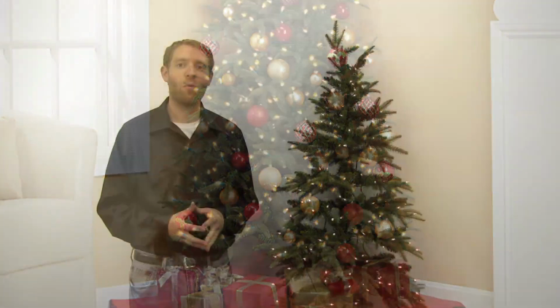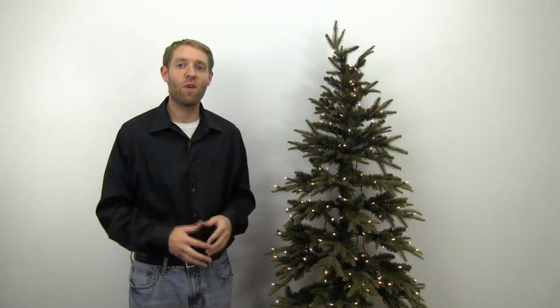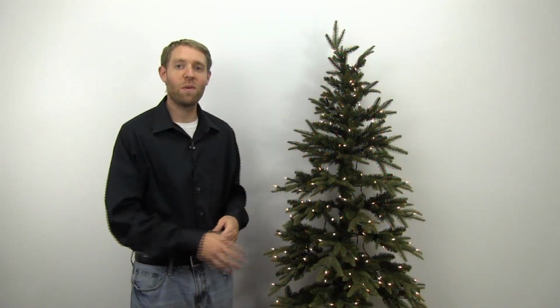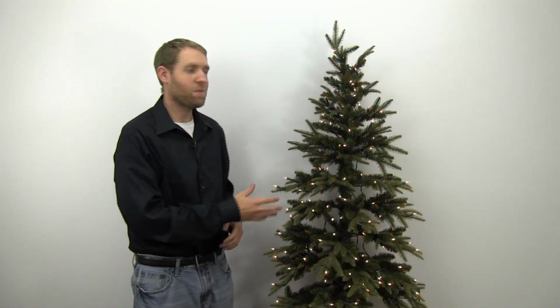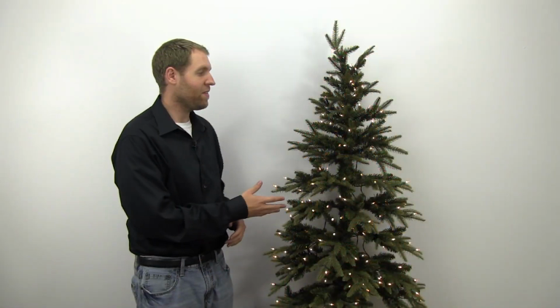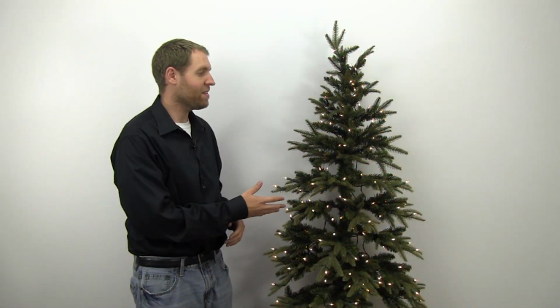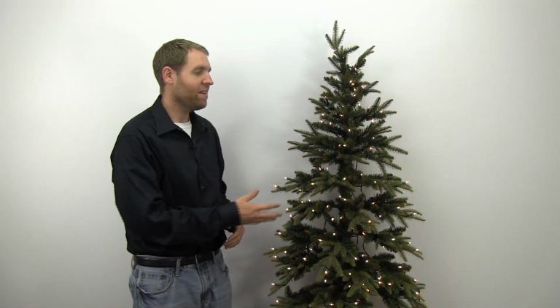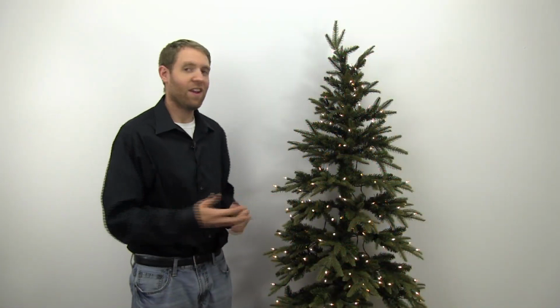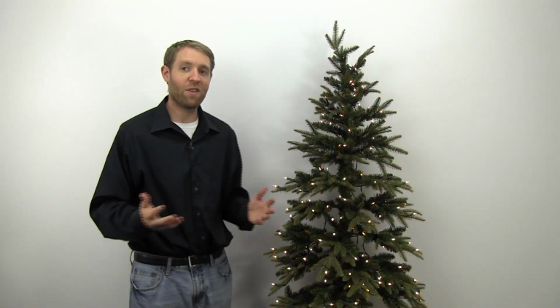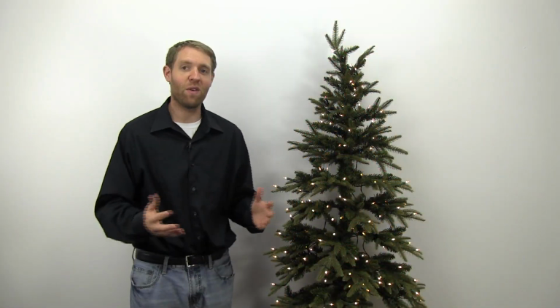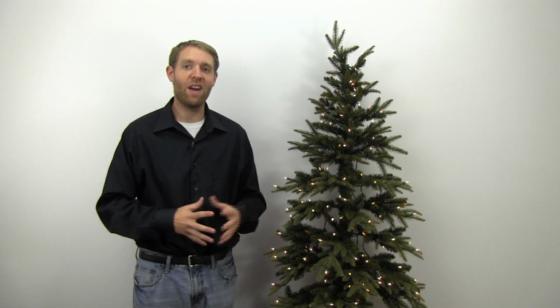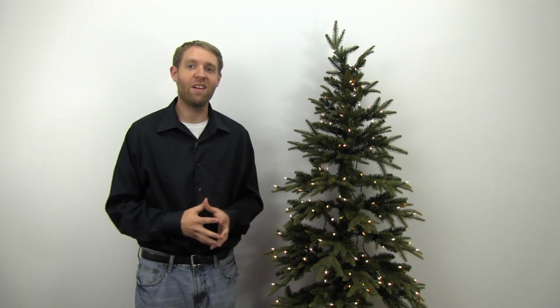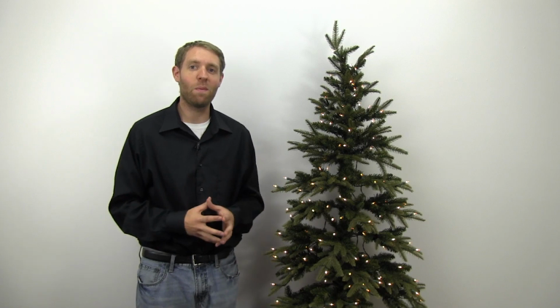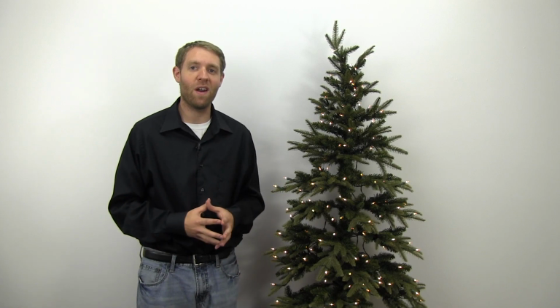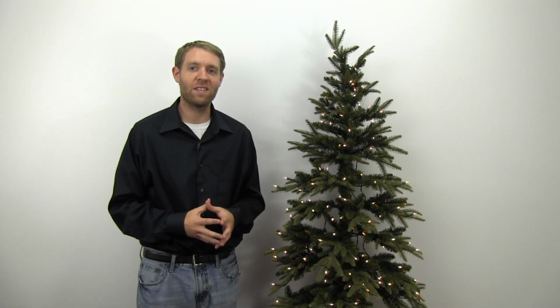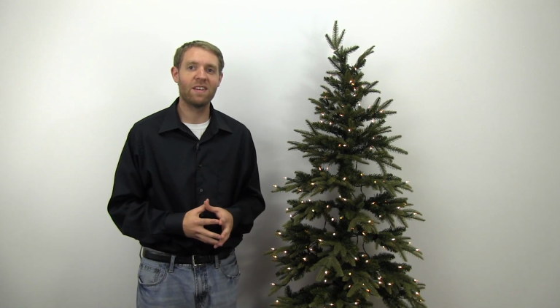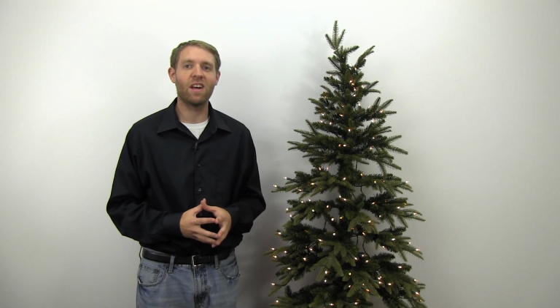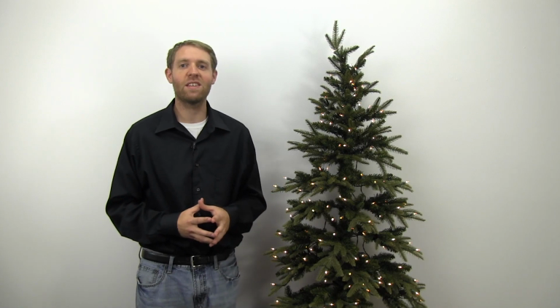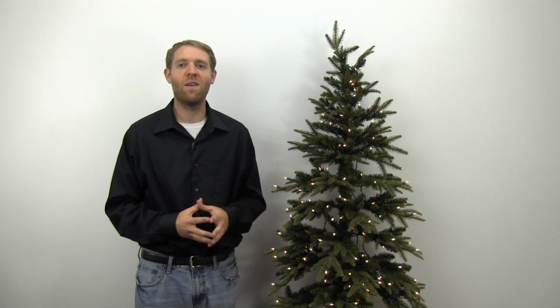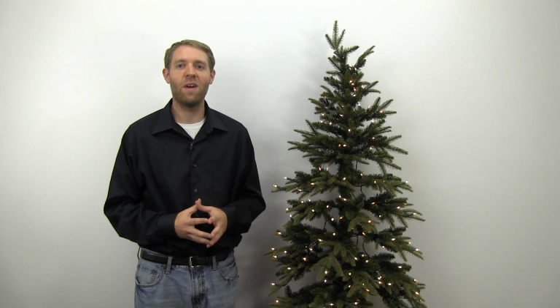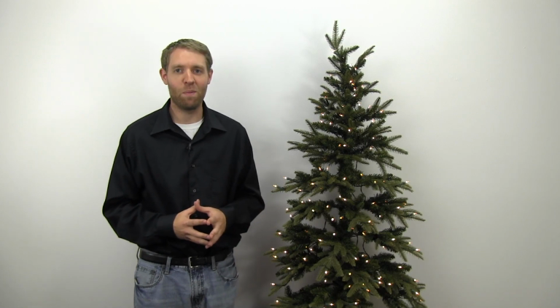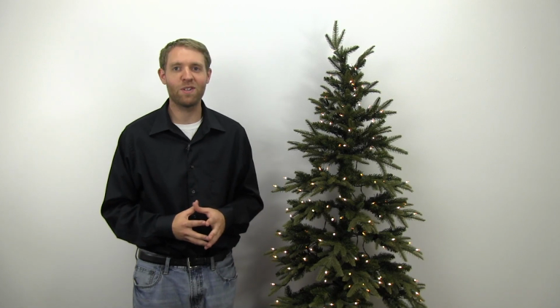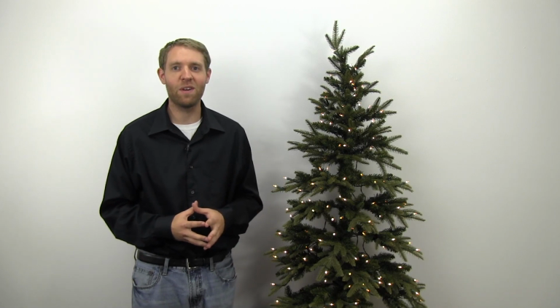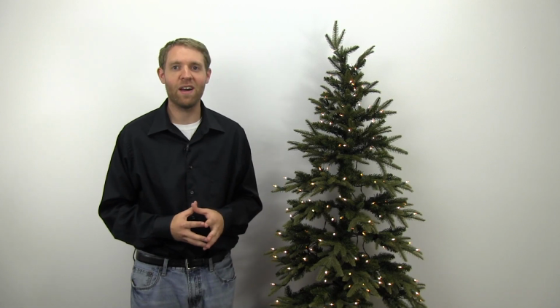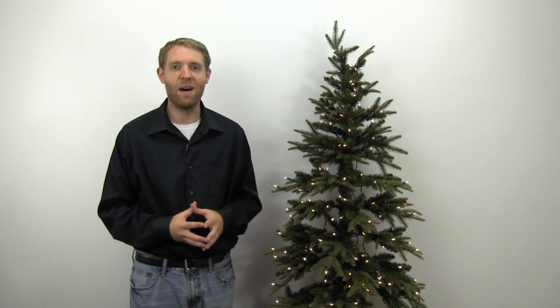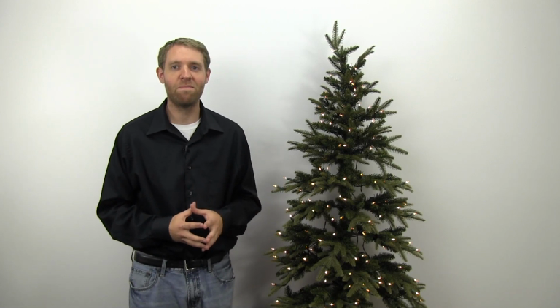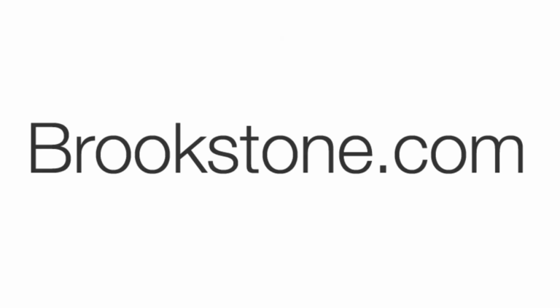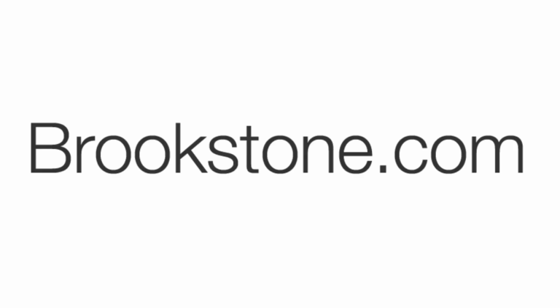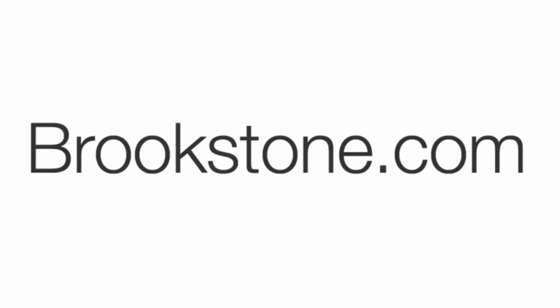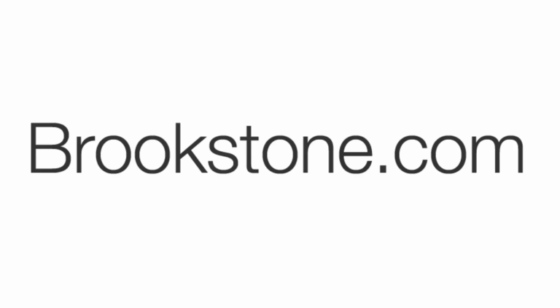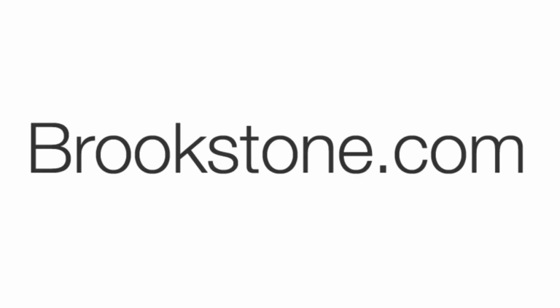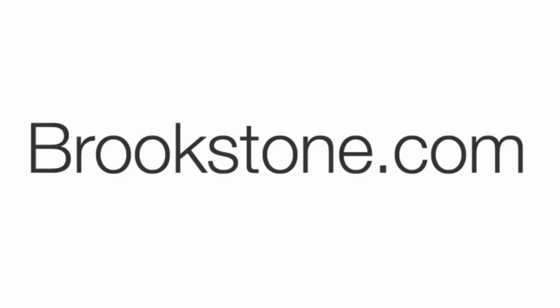For more information about this and our other great holiday products, check us out at brookstone.com. Thank you.